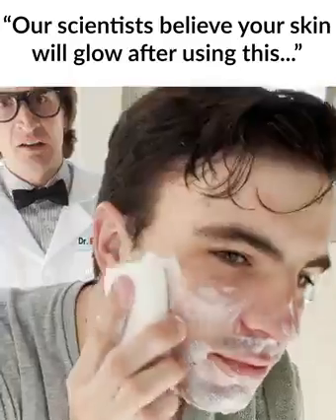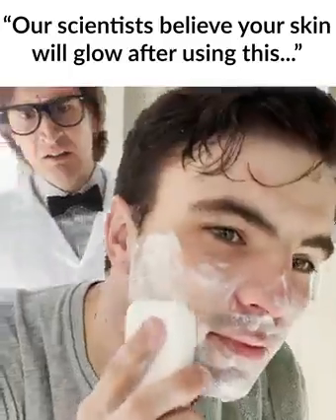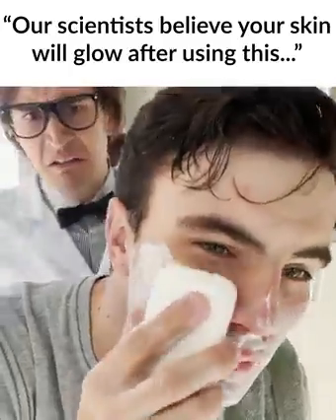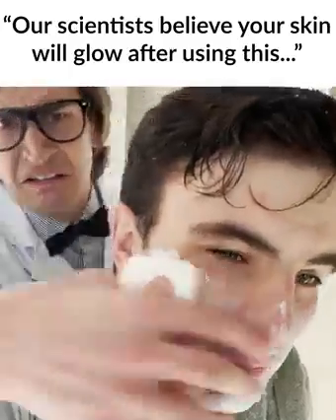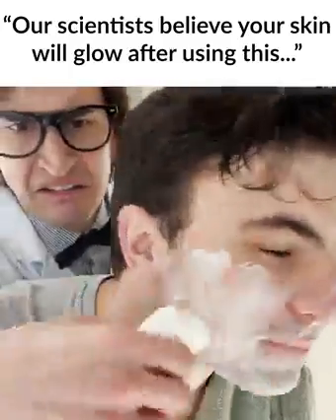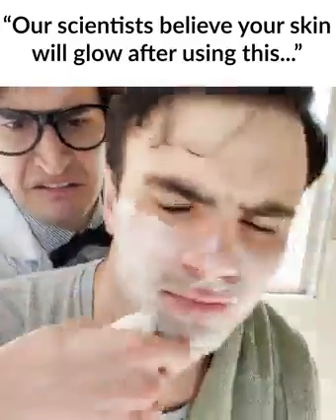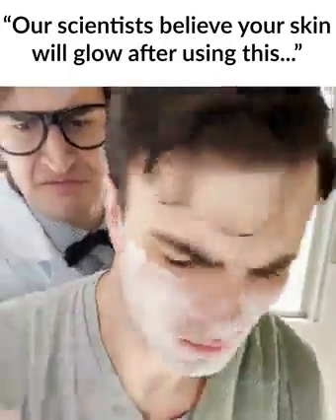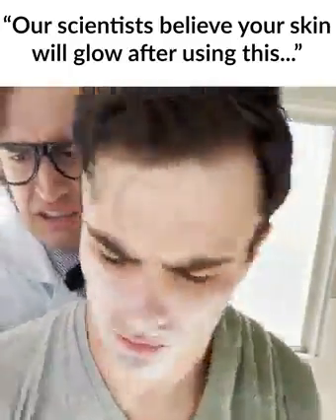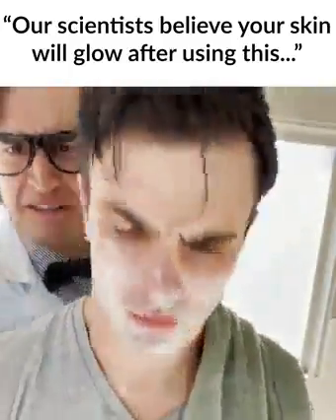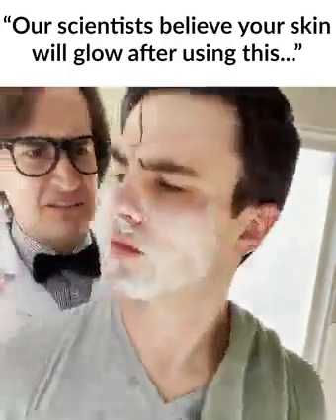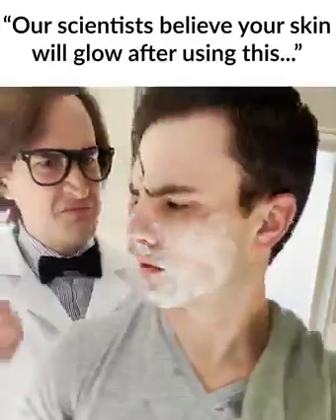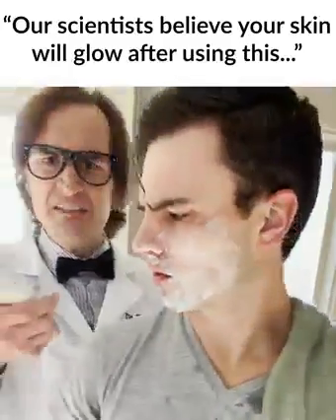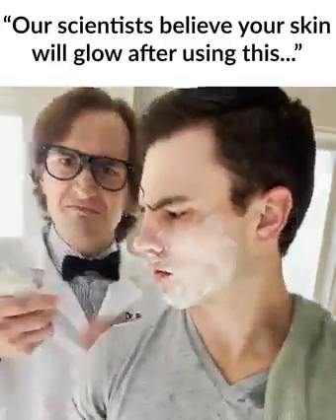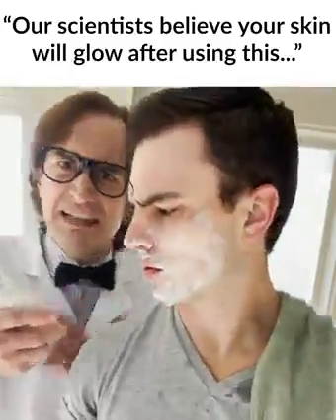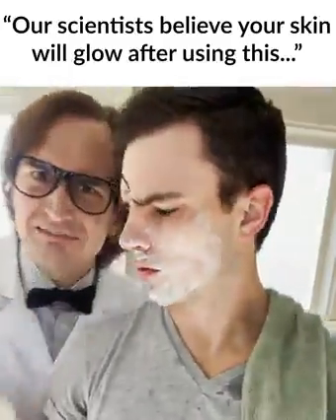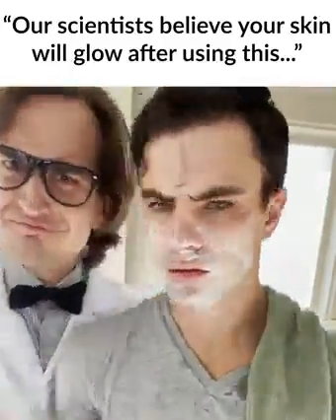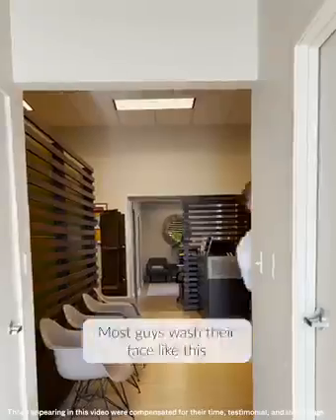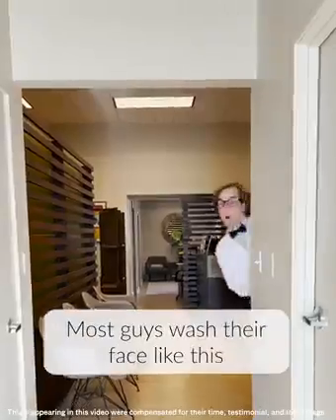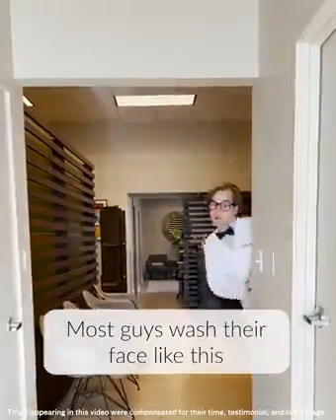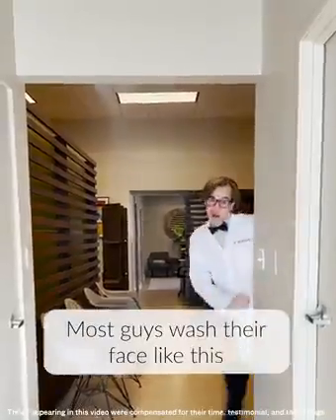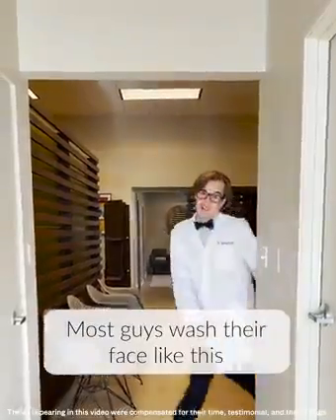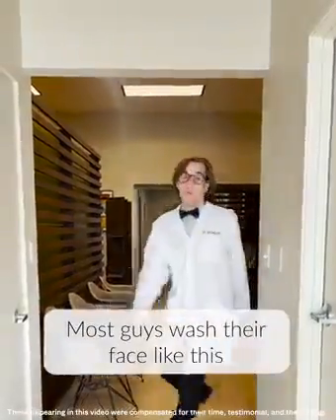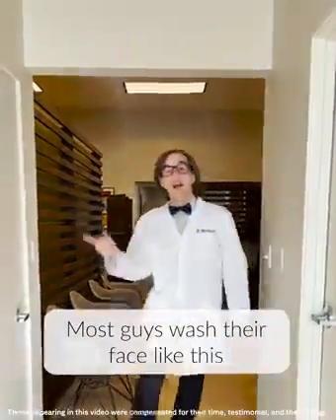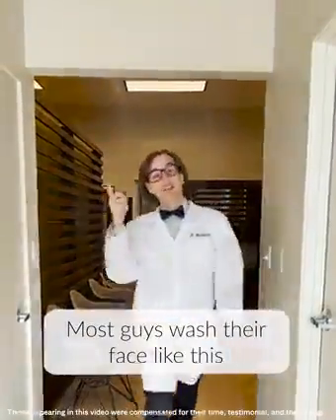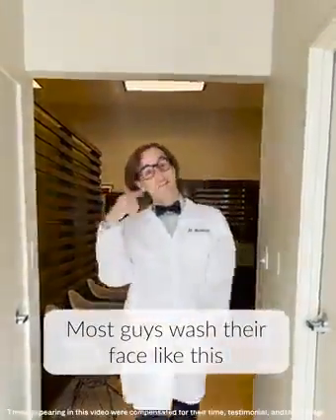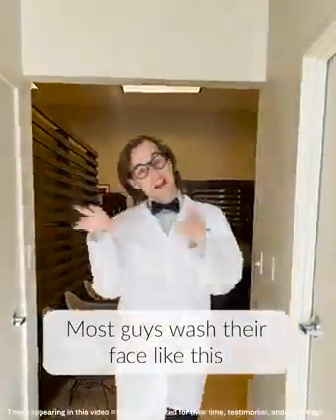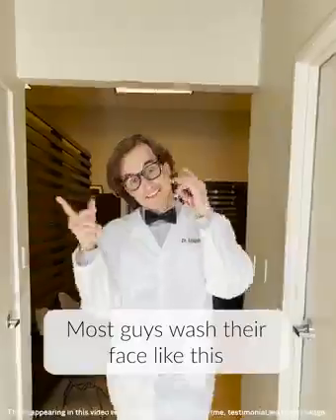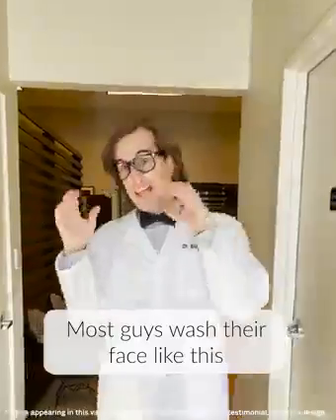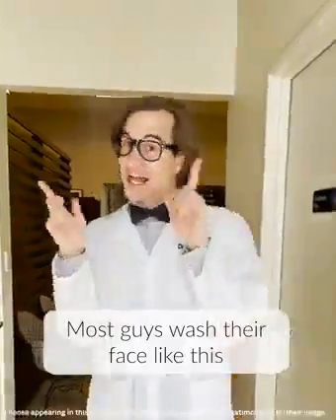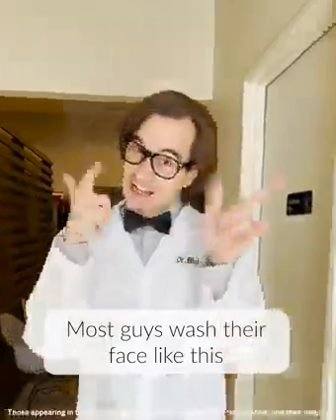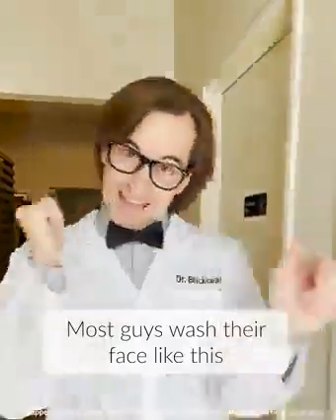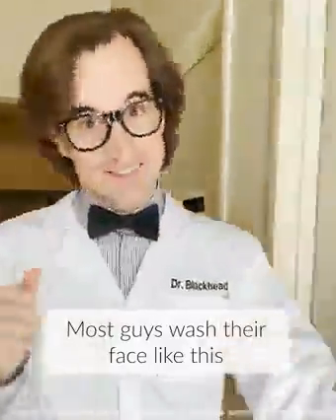Our scientists believe your skin will glow after using this. Most guys wash their face like this.